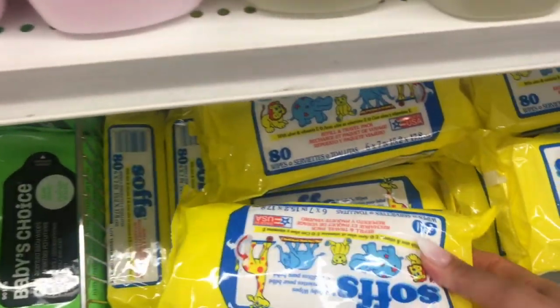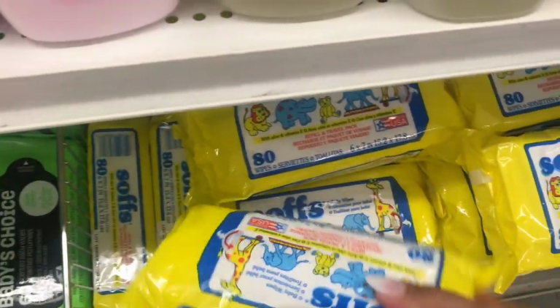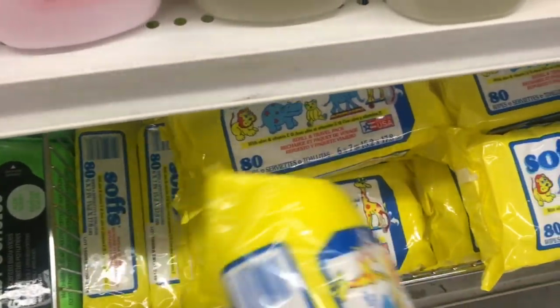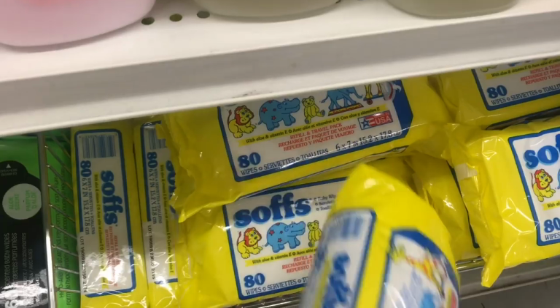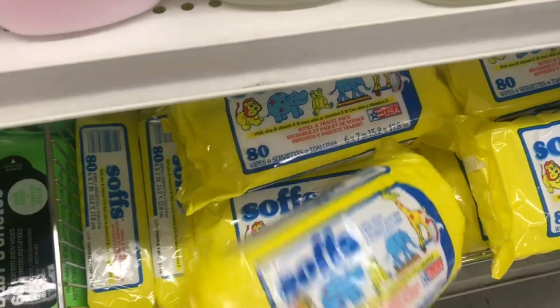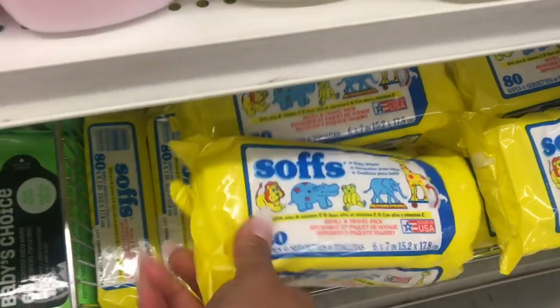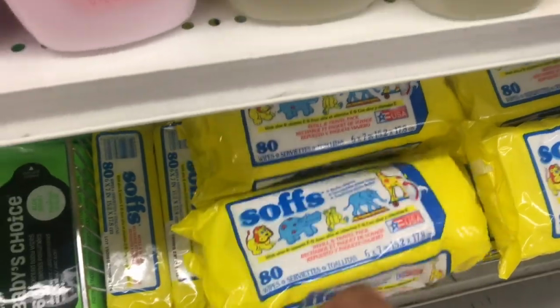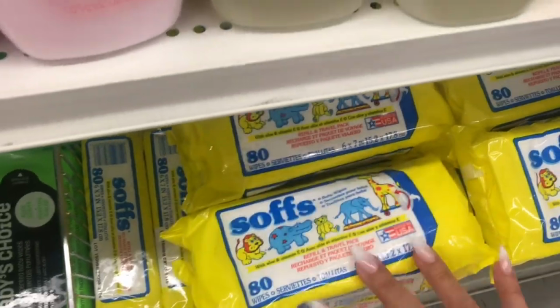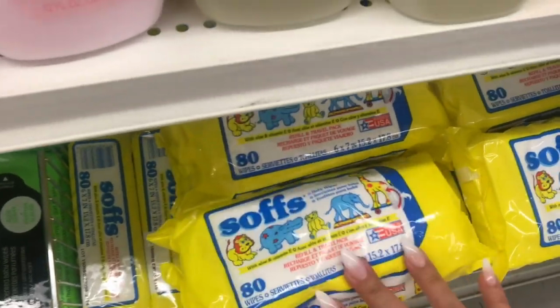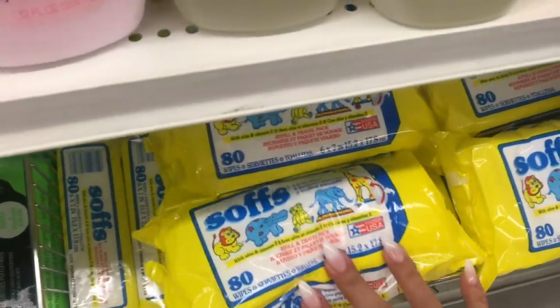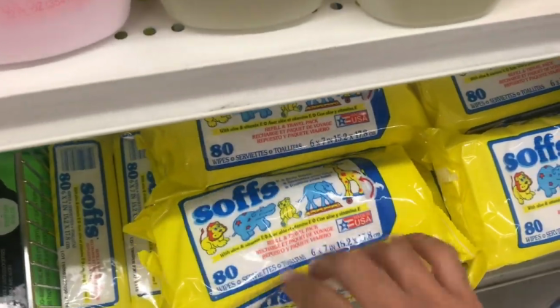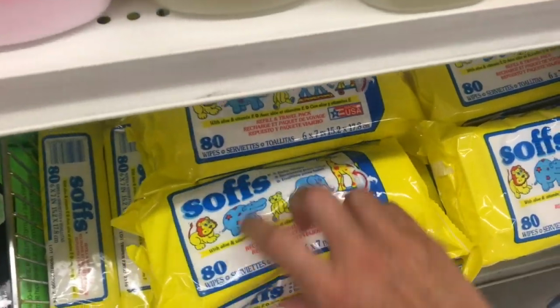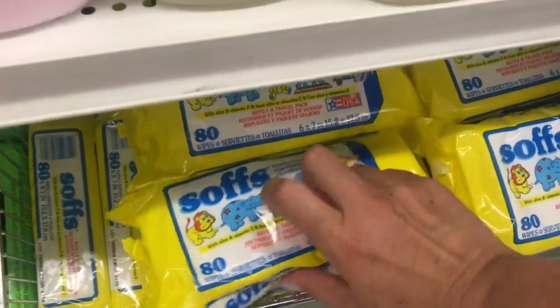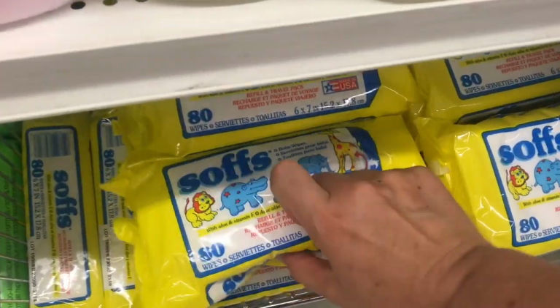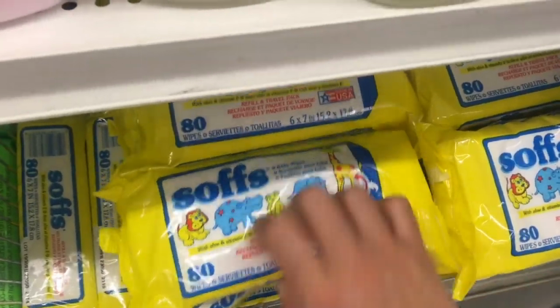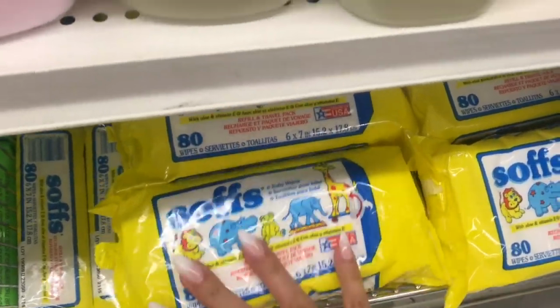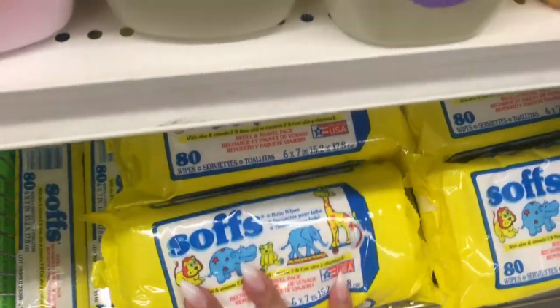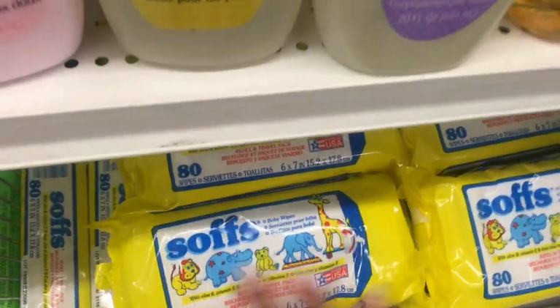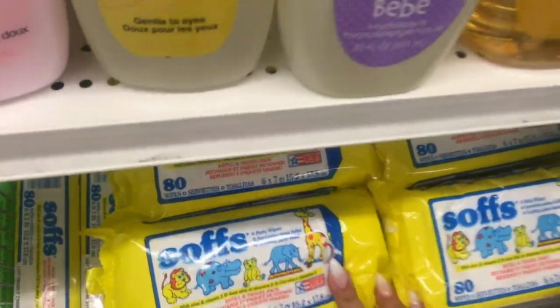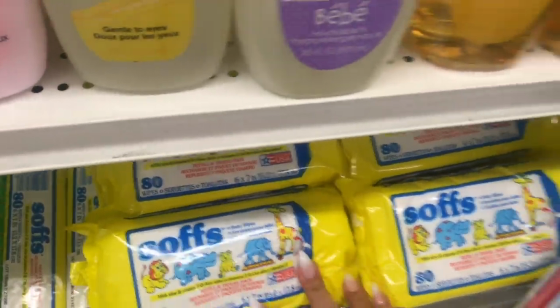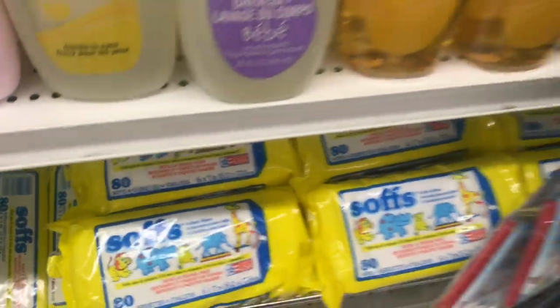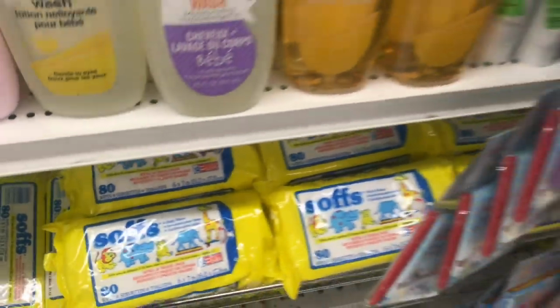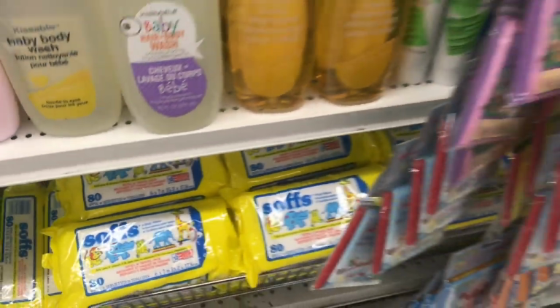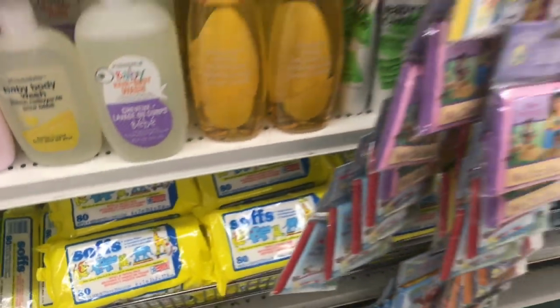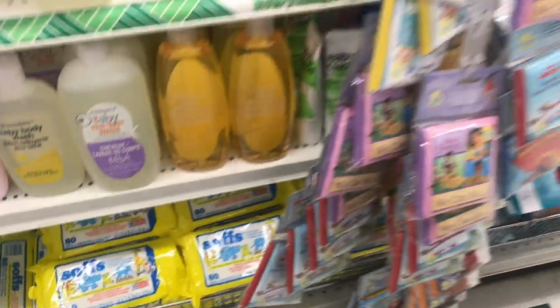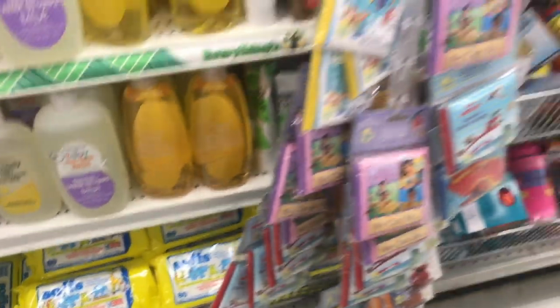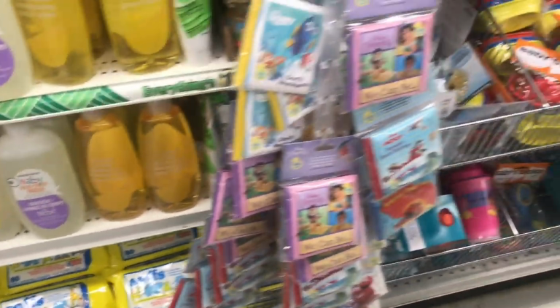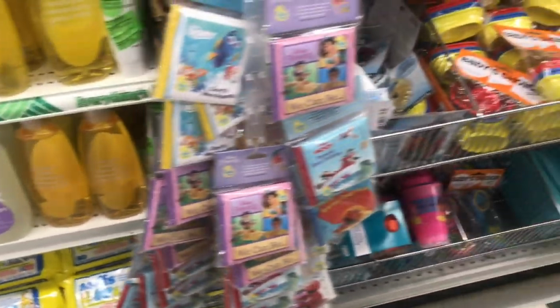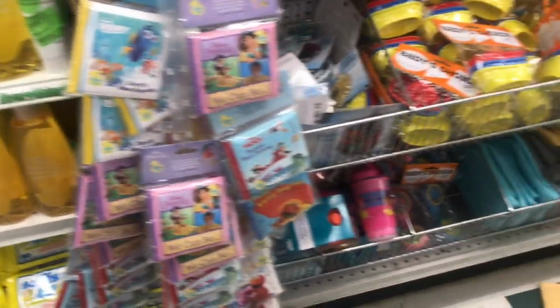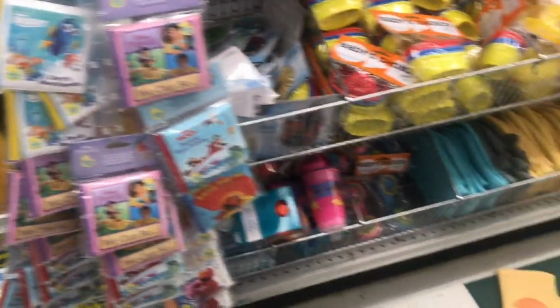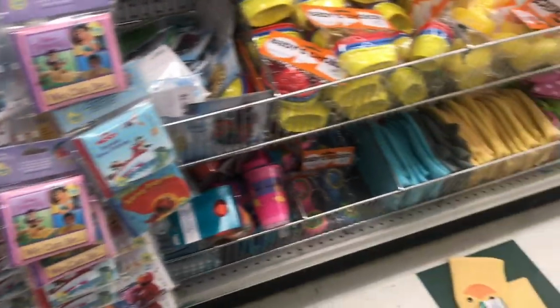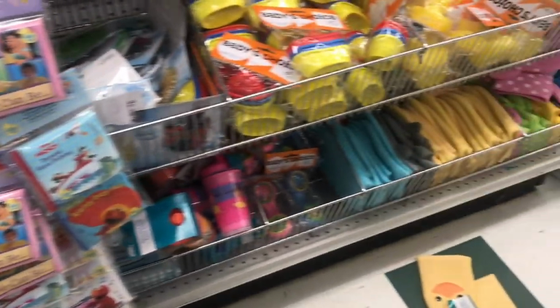I bought a pack of these before once for the car. They're so thin and I would never repurchase them.